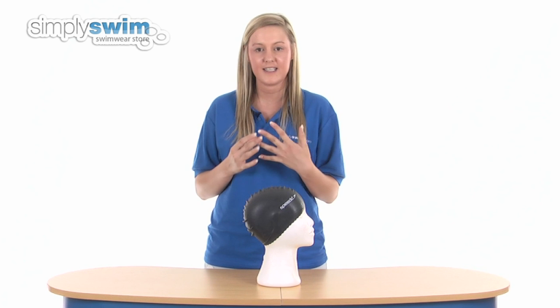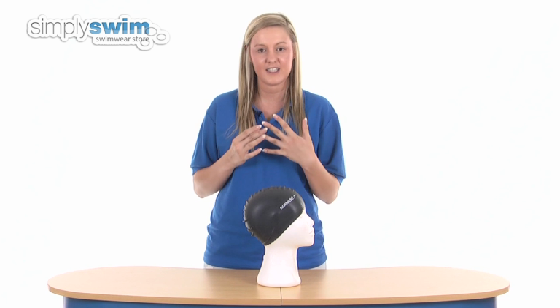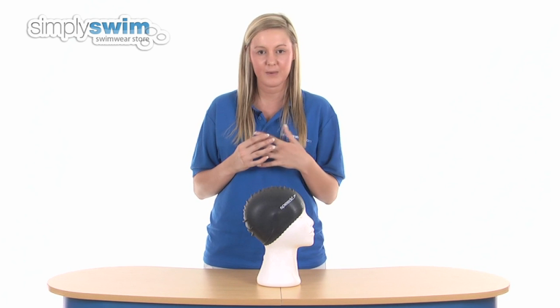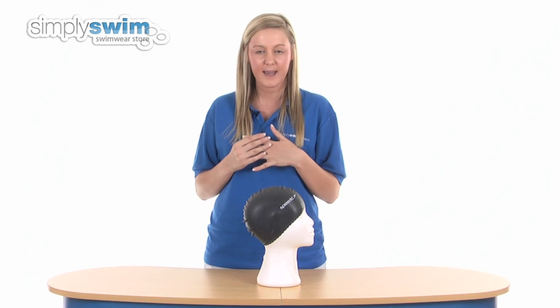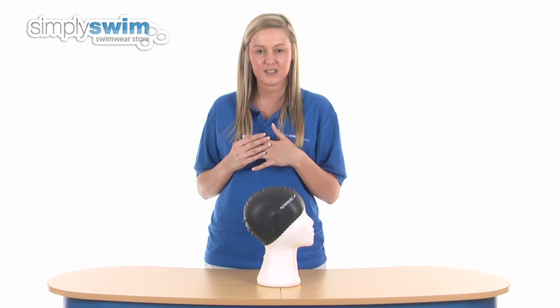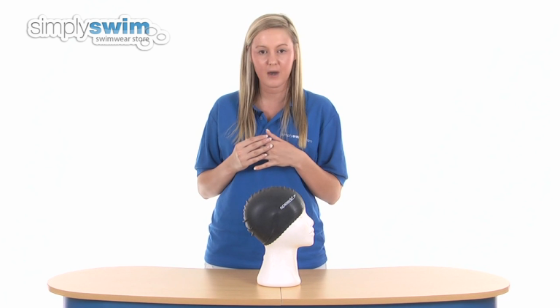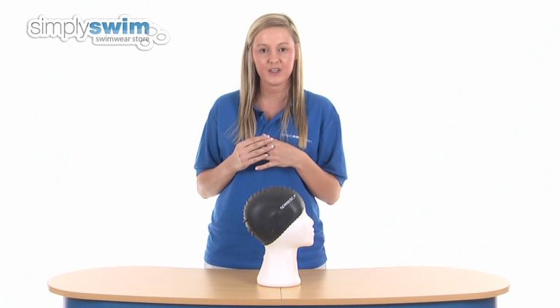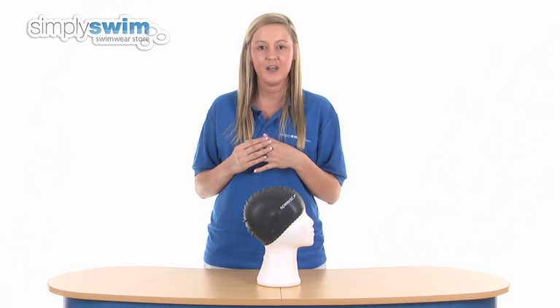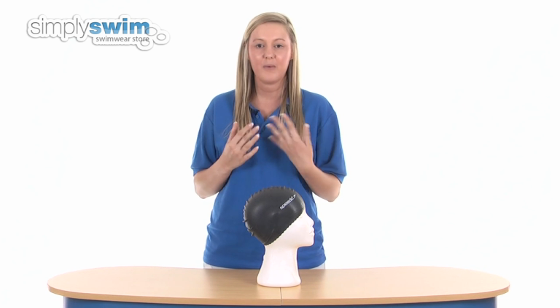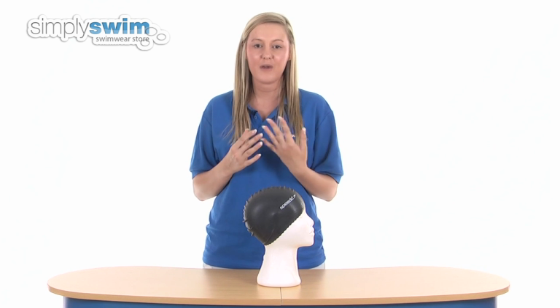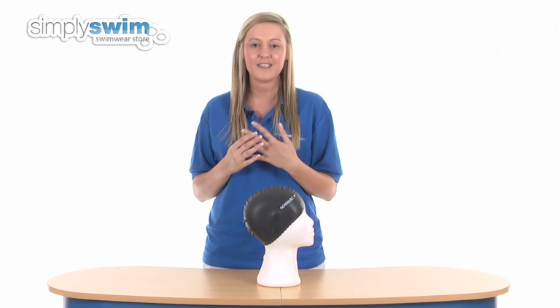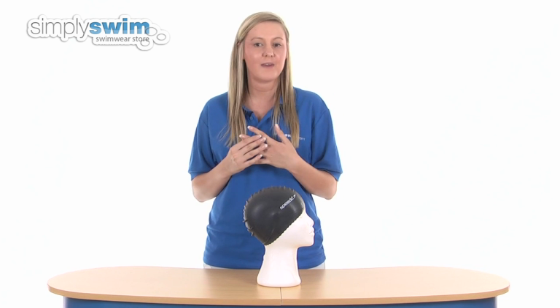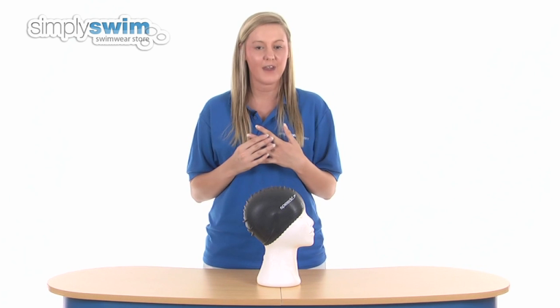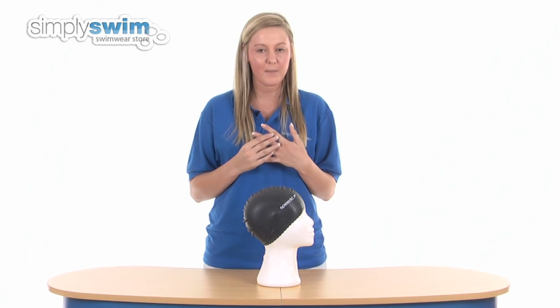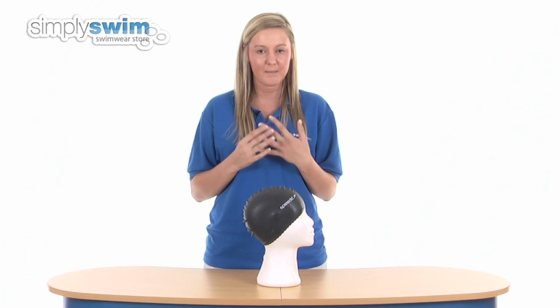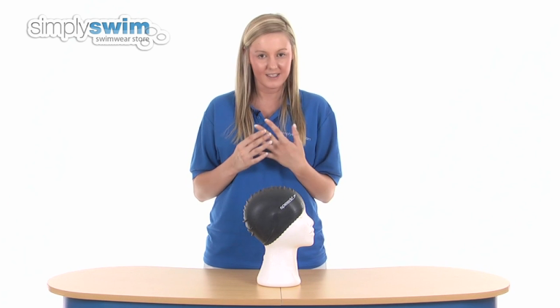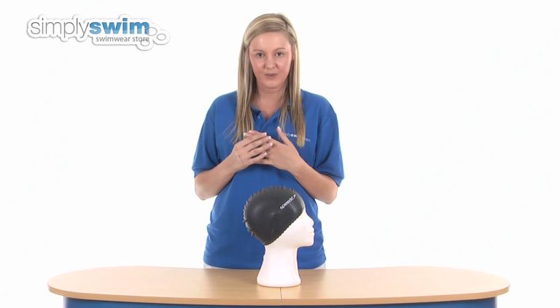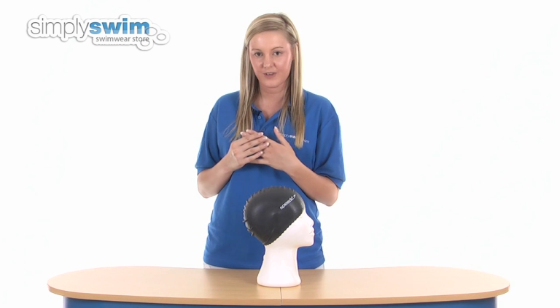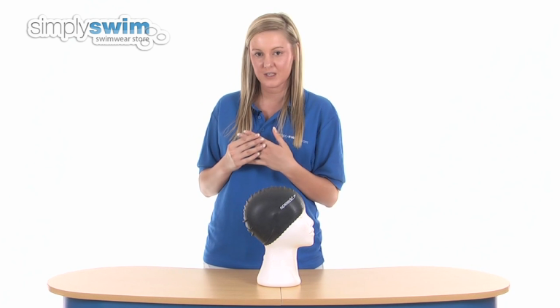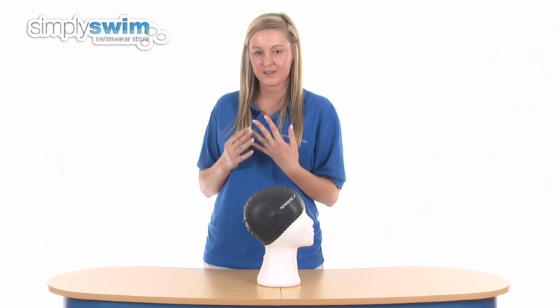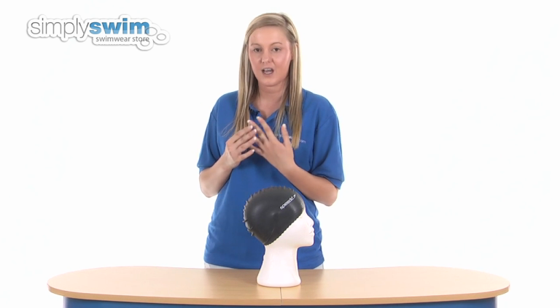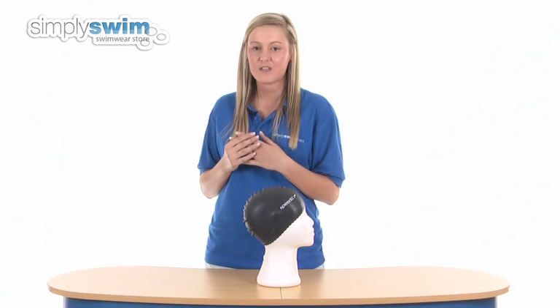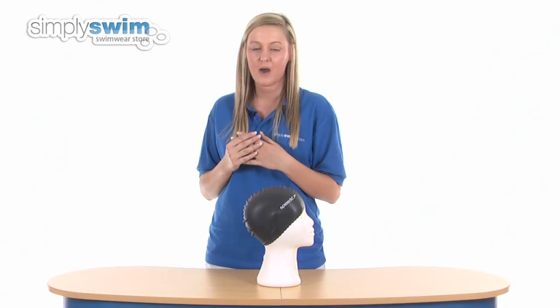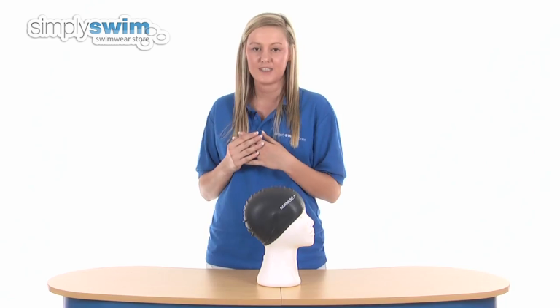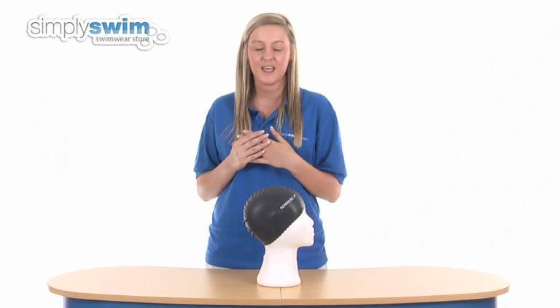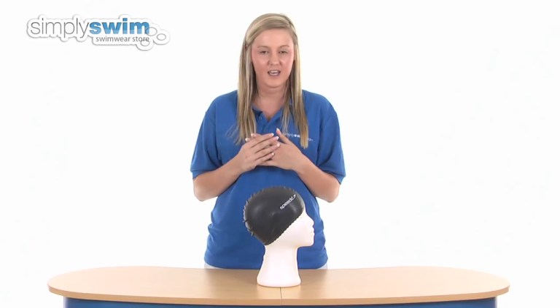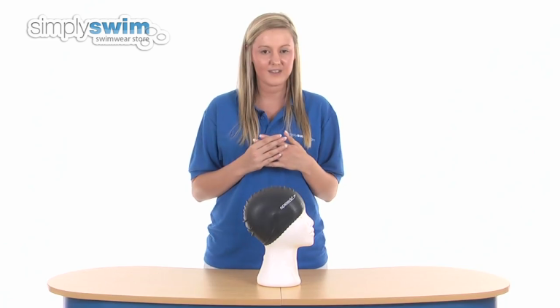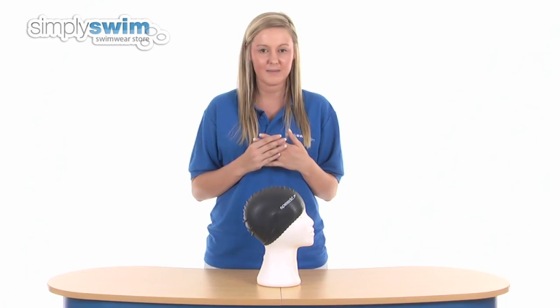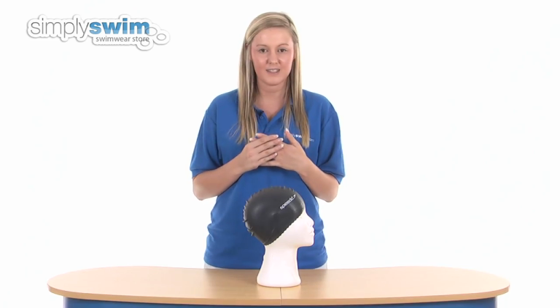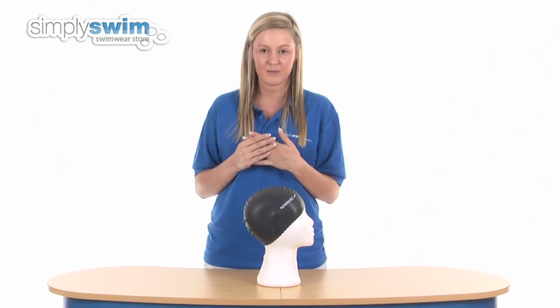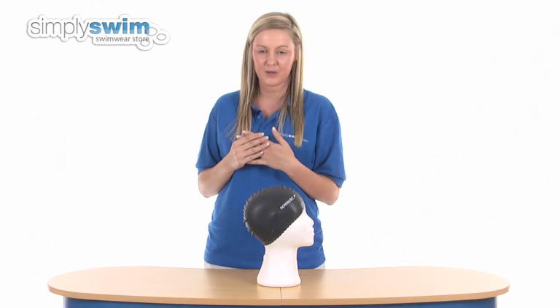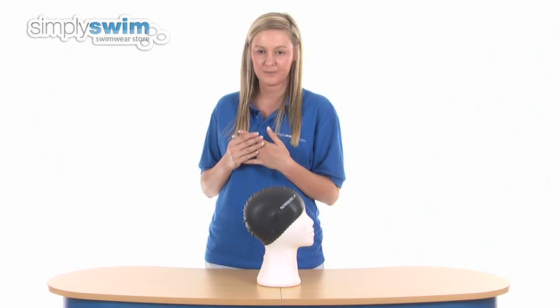So that's a brief outline of what you're going to be looking at in the latex swim caps department. We hope this has been of help and please feel free to browse our other departments here at simplyswim.com.